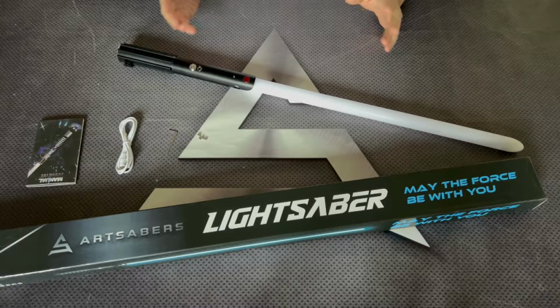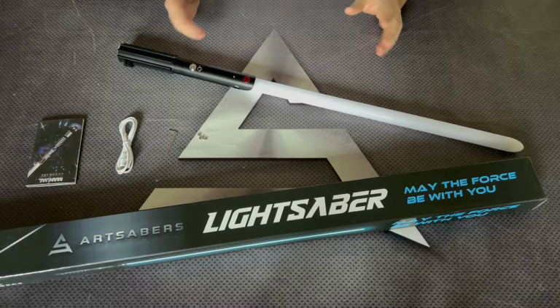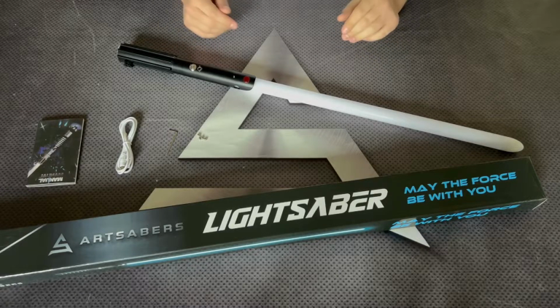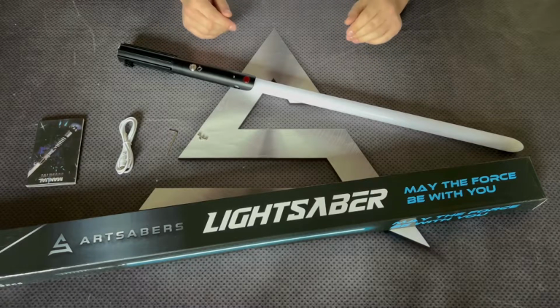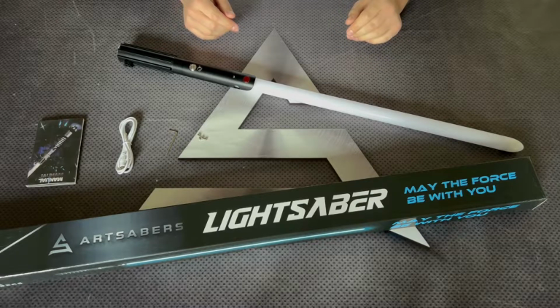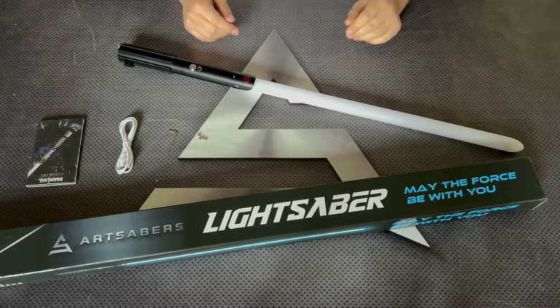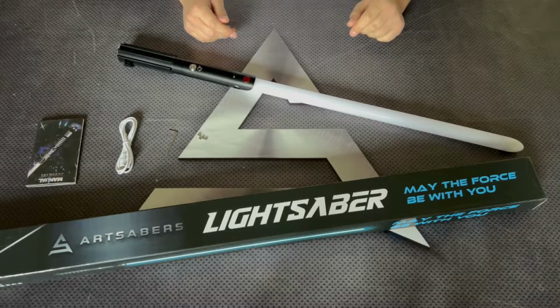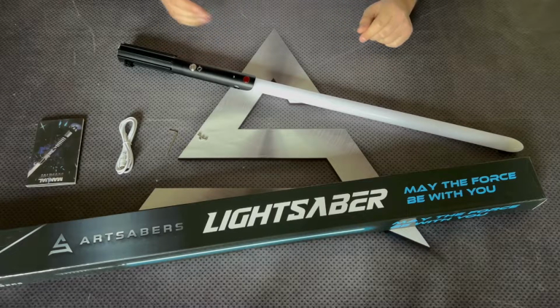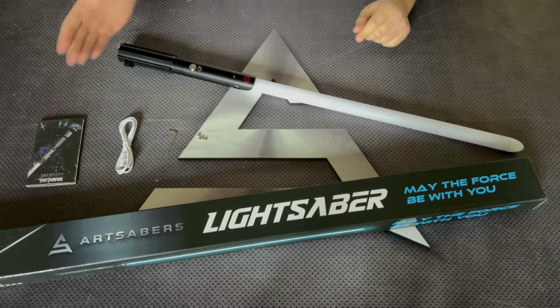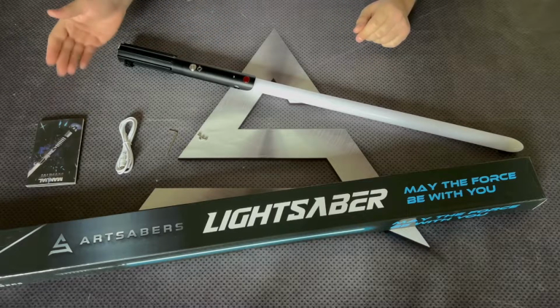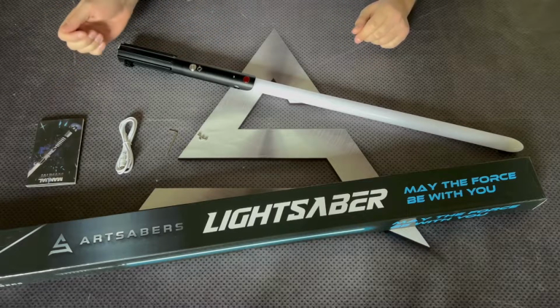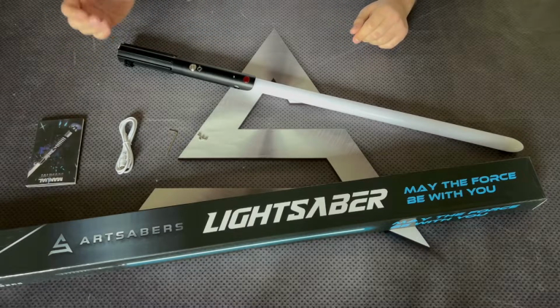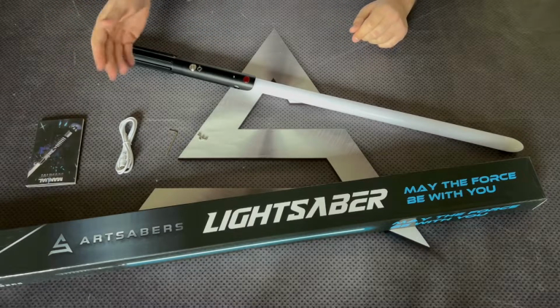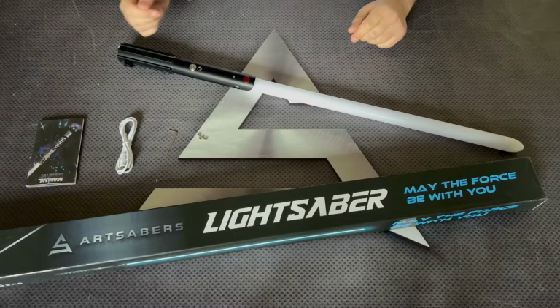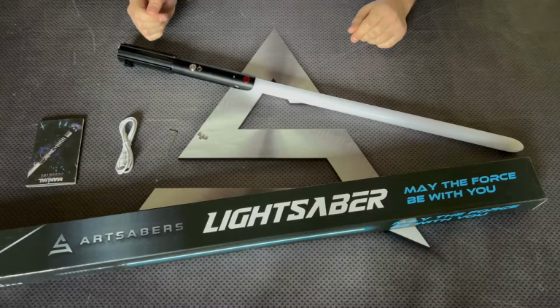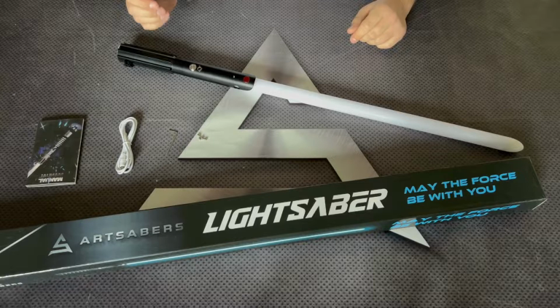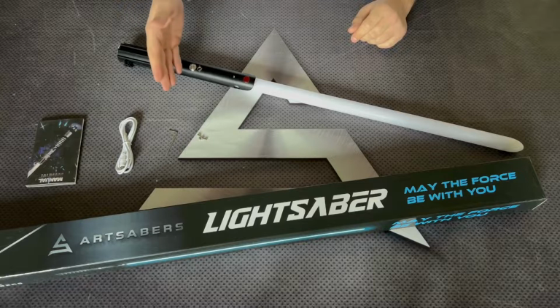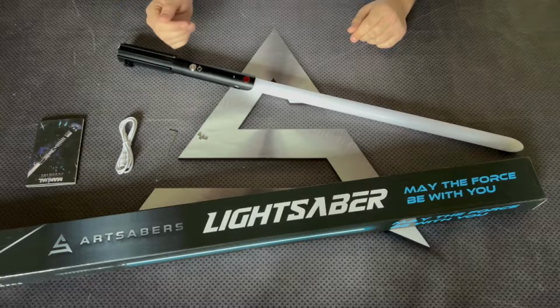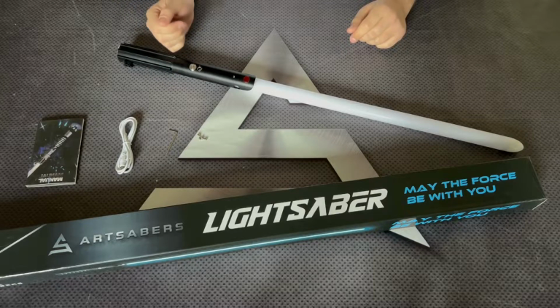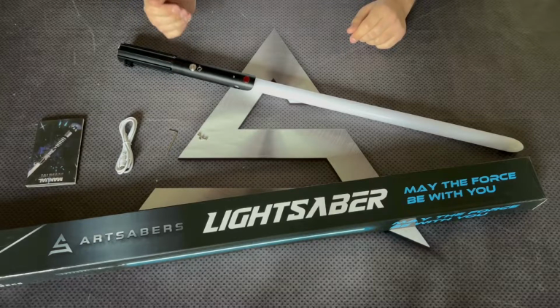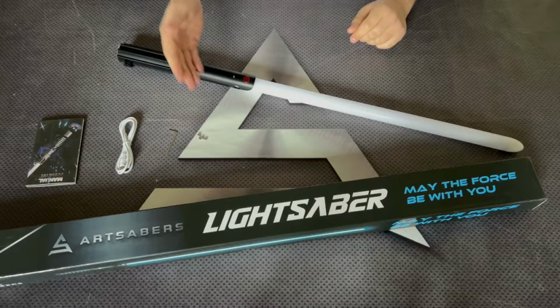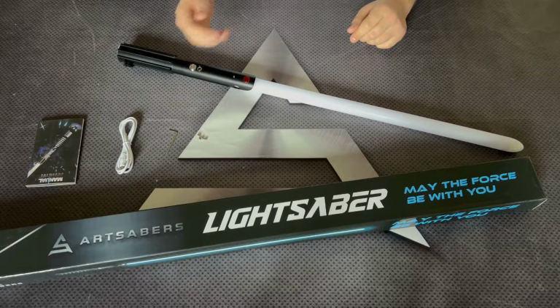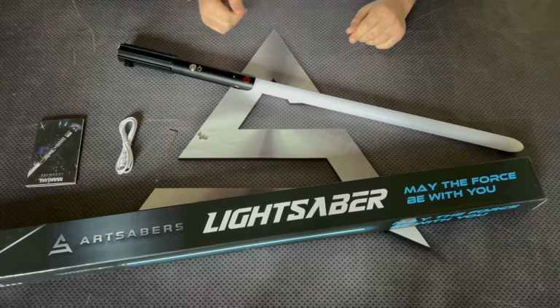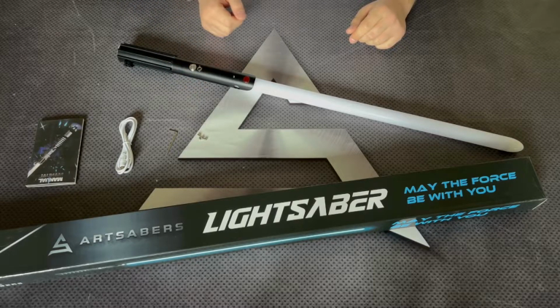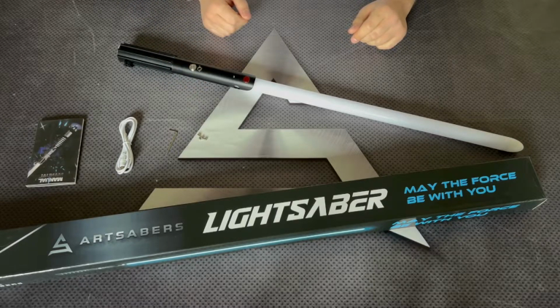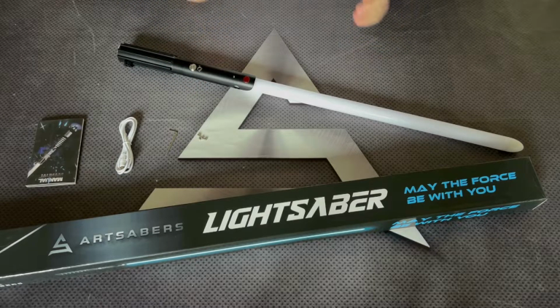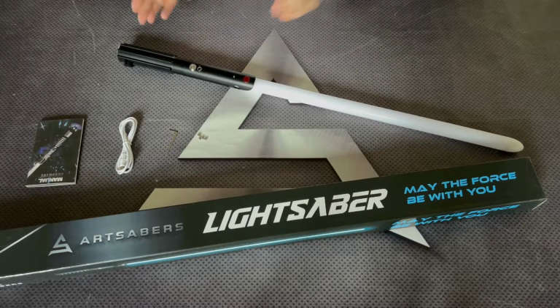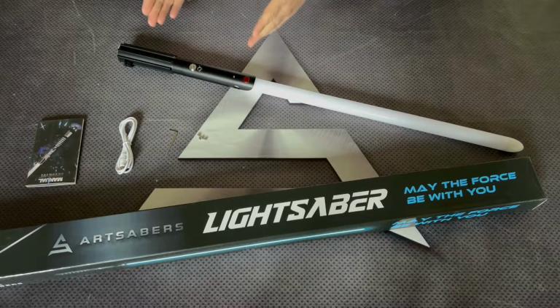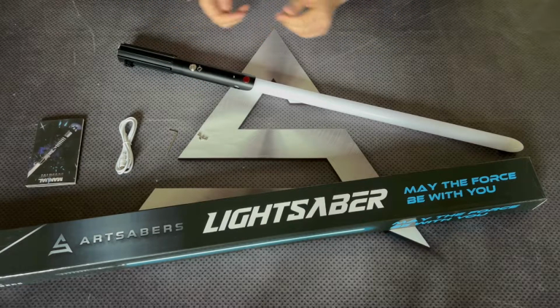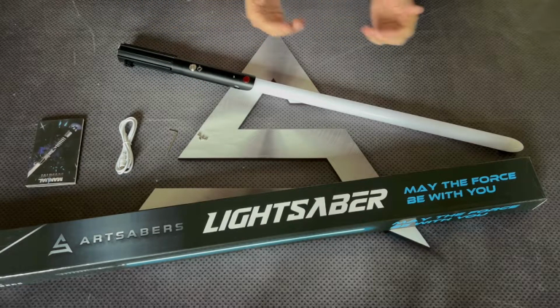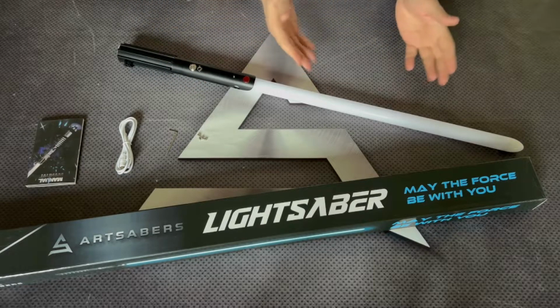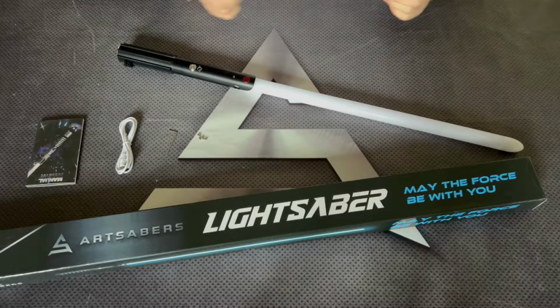So what's included in the box? There's a user manual, charging cable, allen key, retention screws, hilt, and the blade.